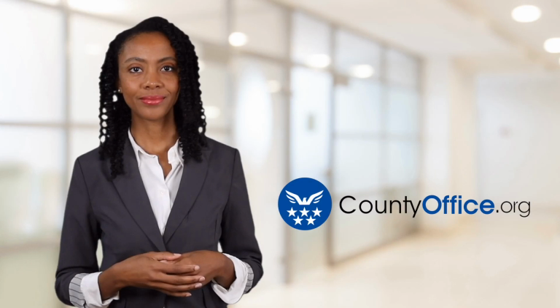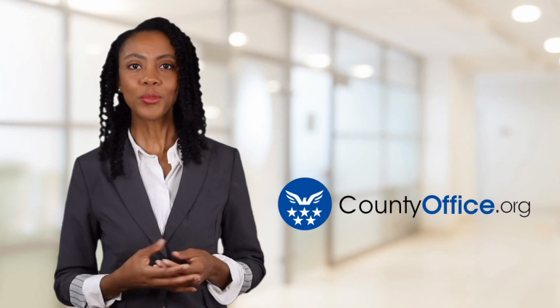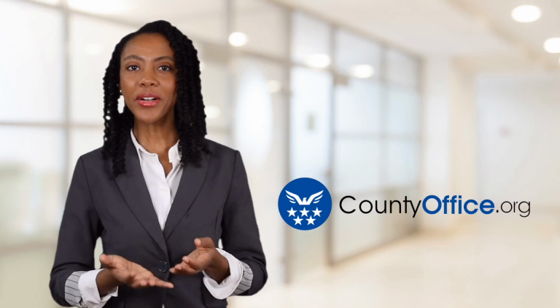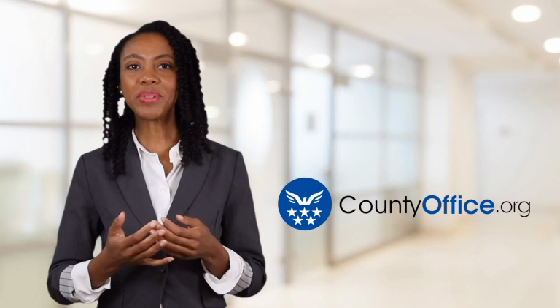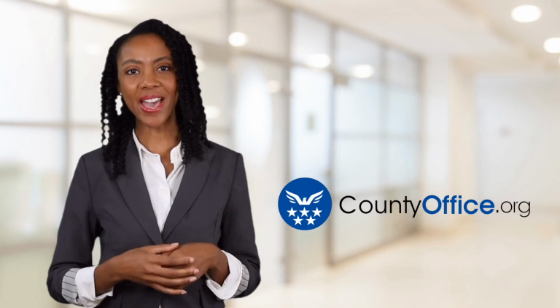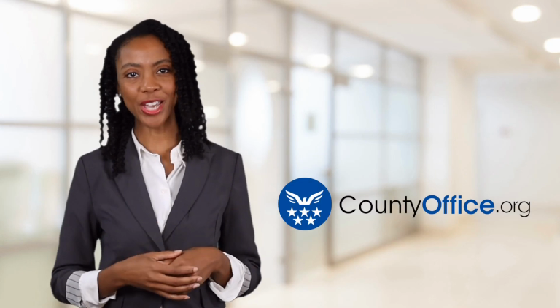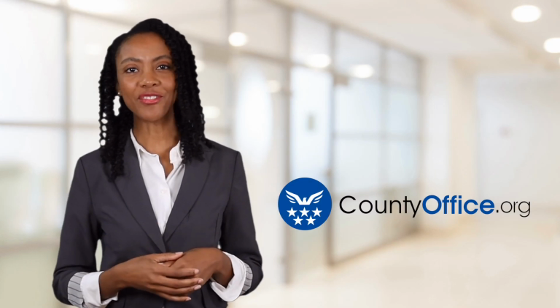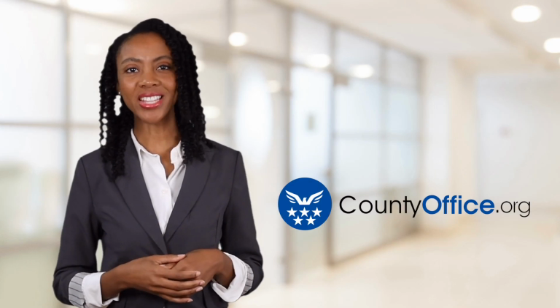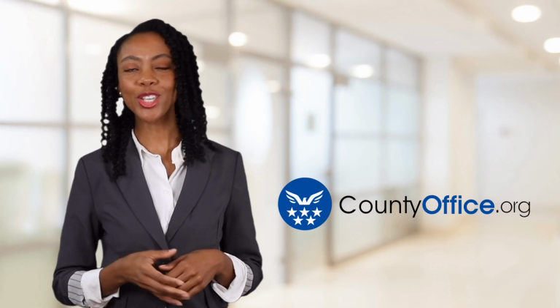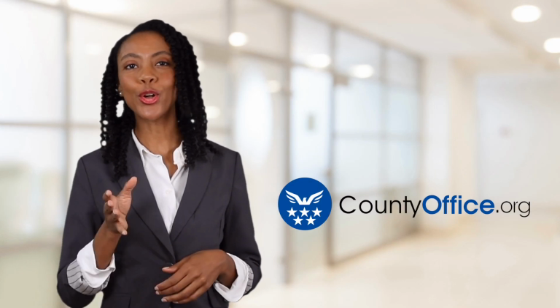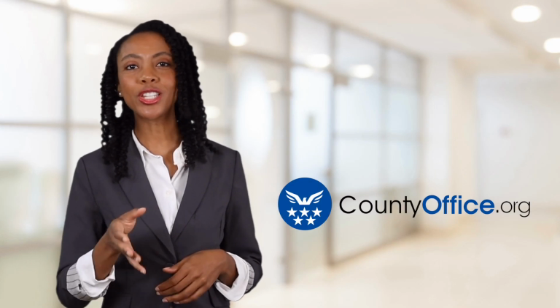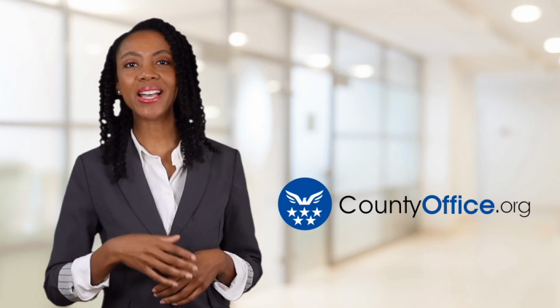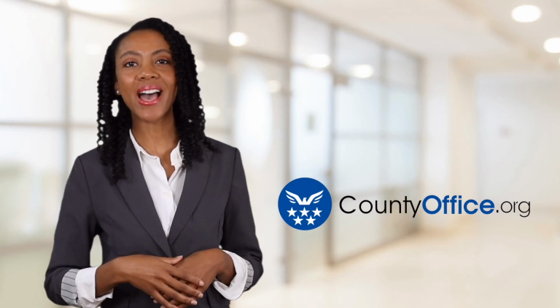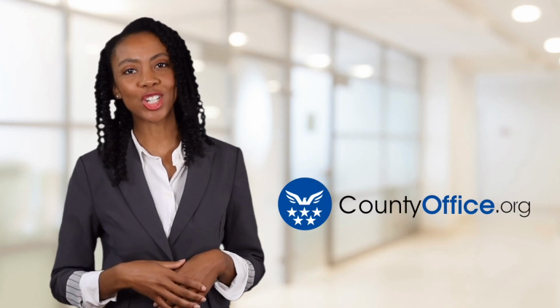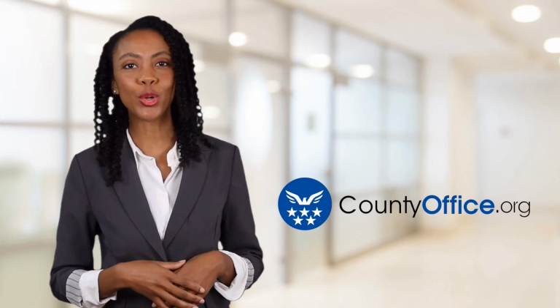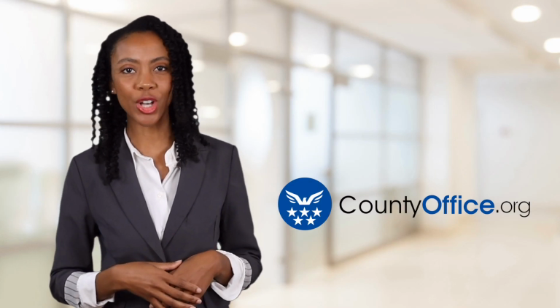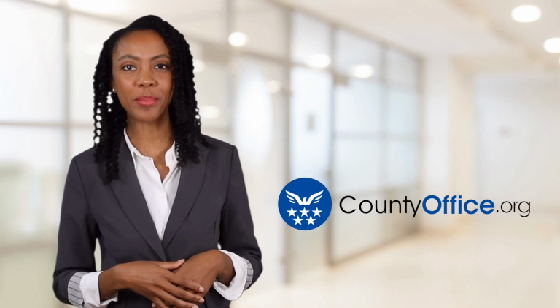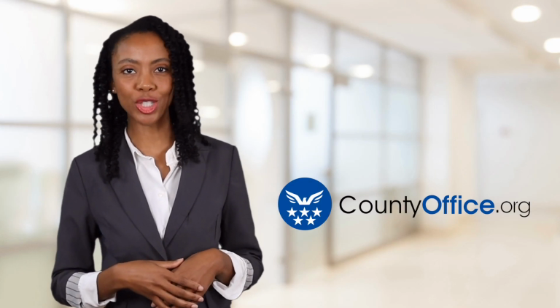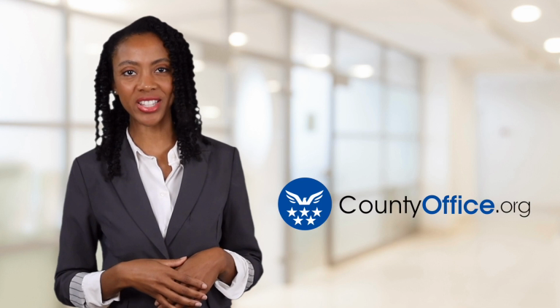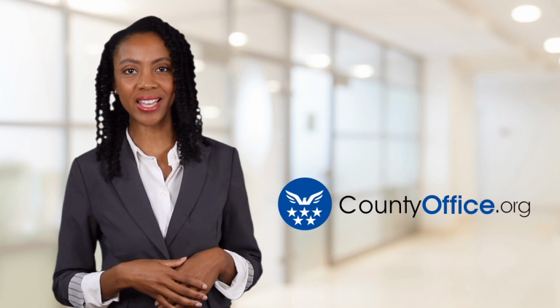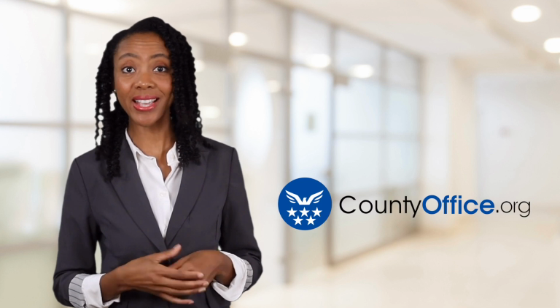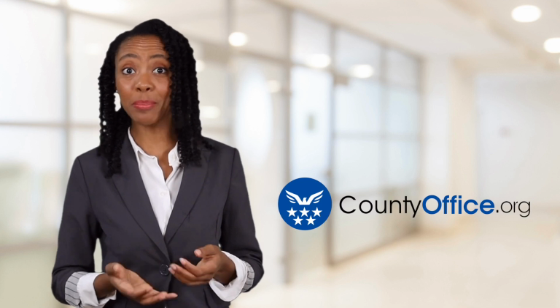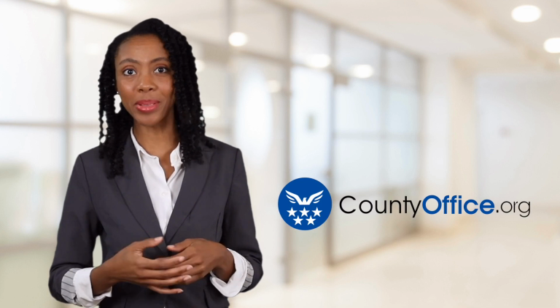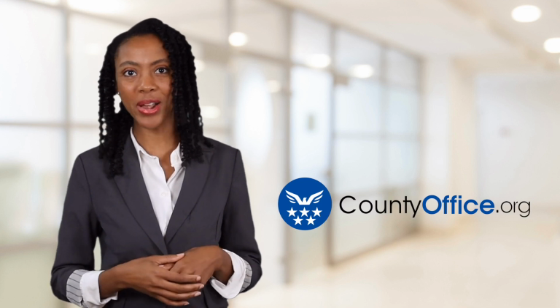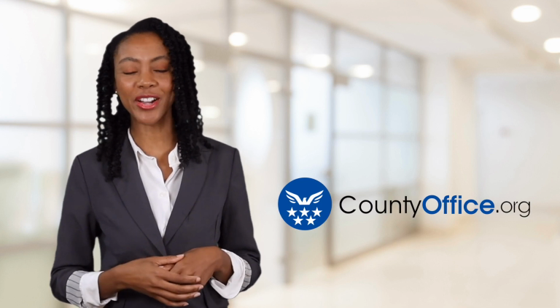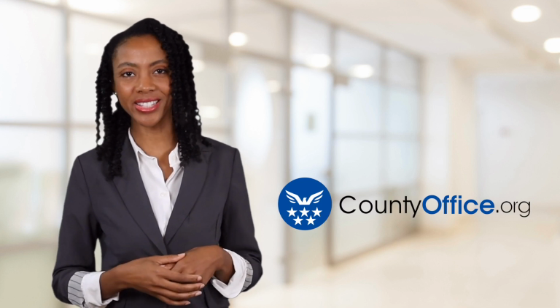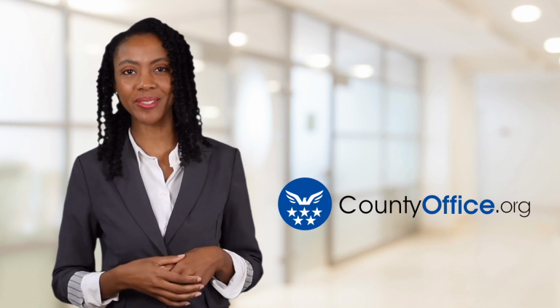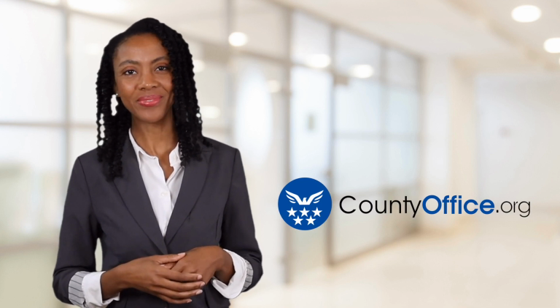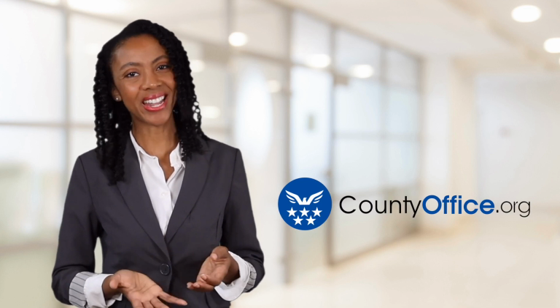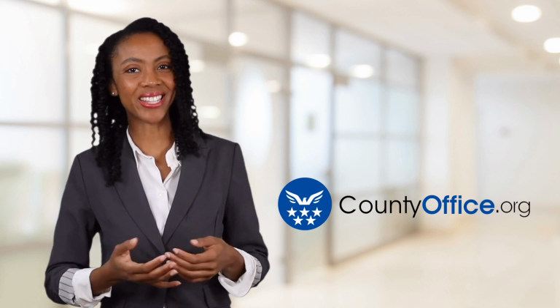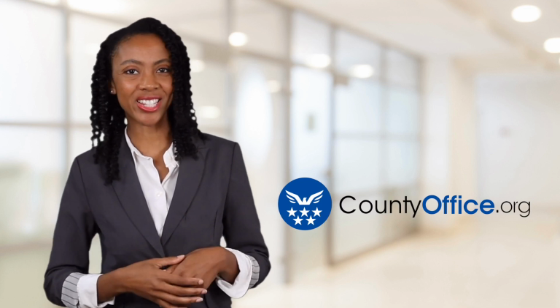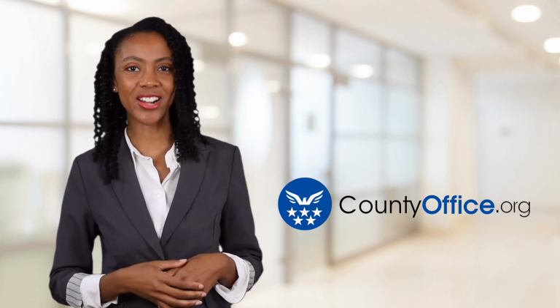Welcome to County Office, your ultimate guide to local government services and public records.